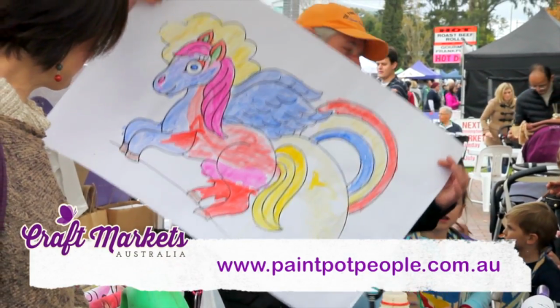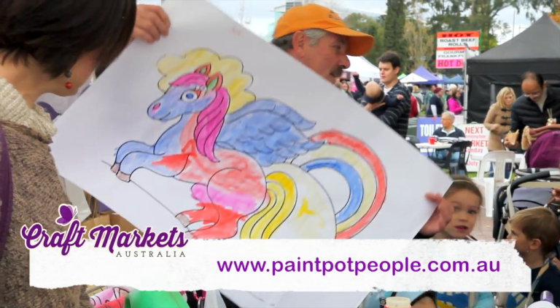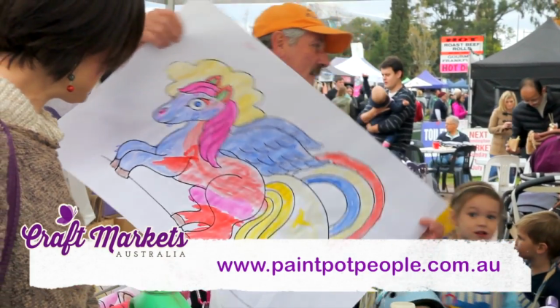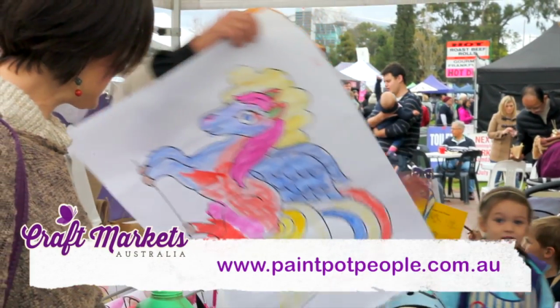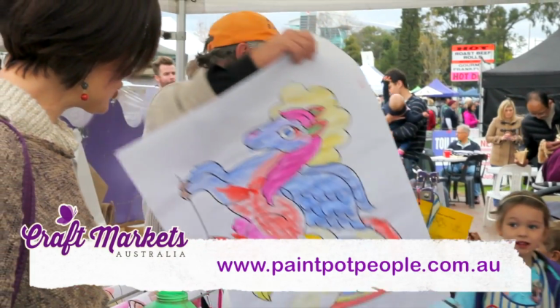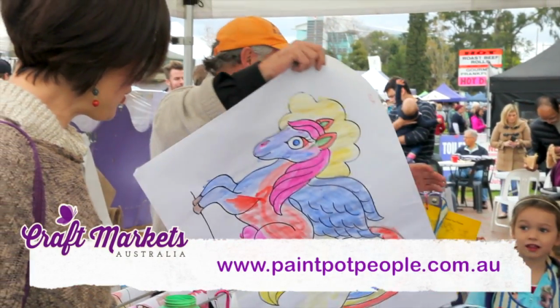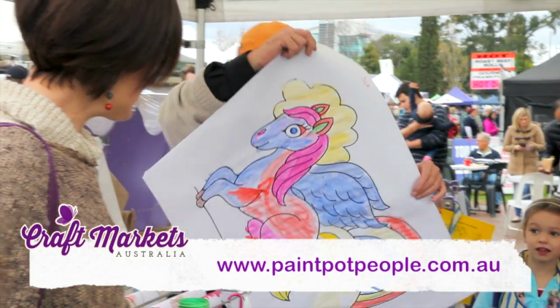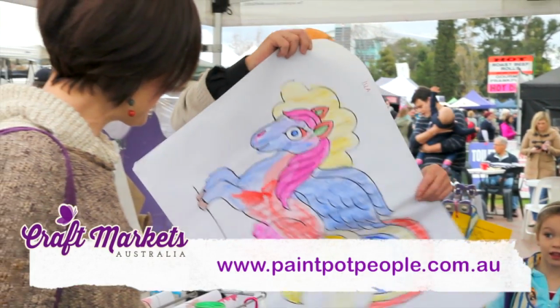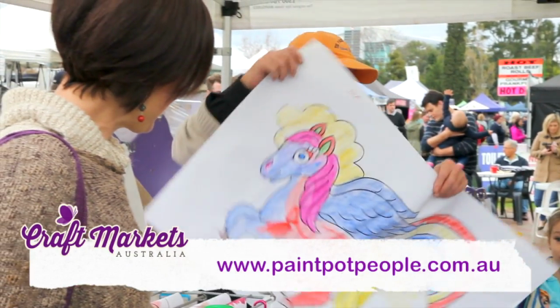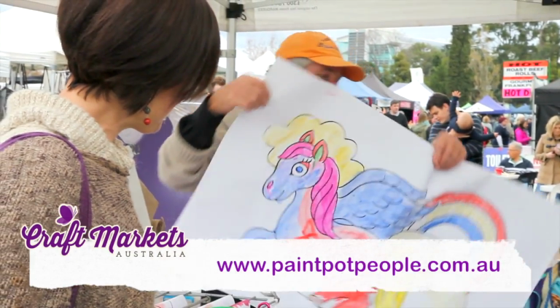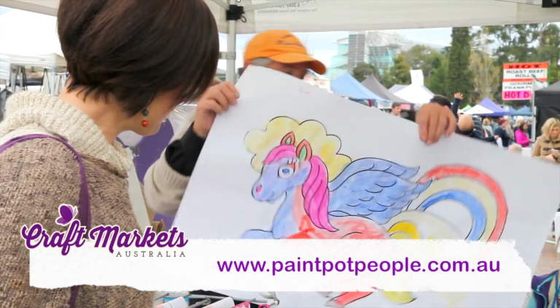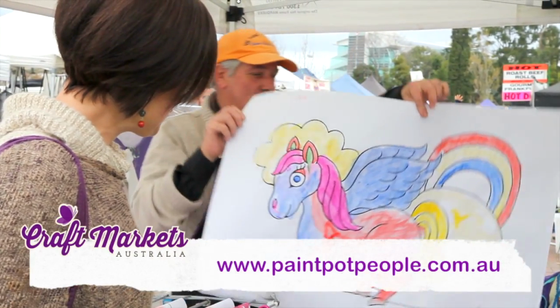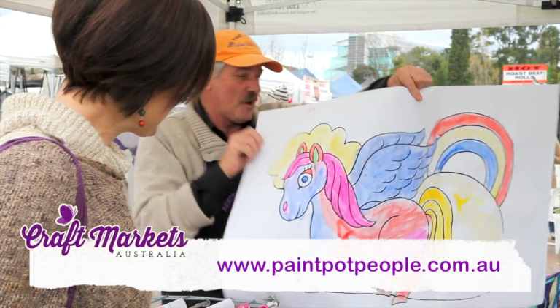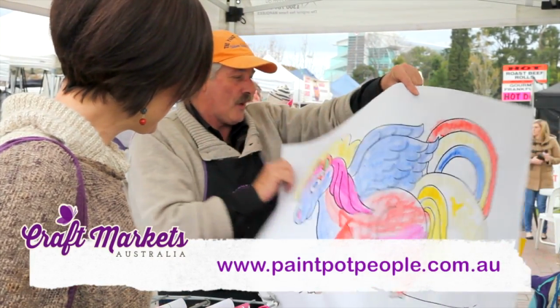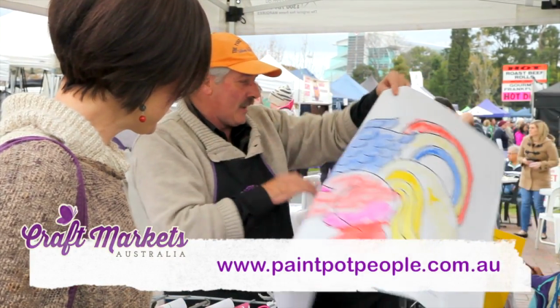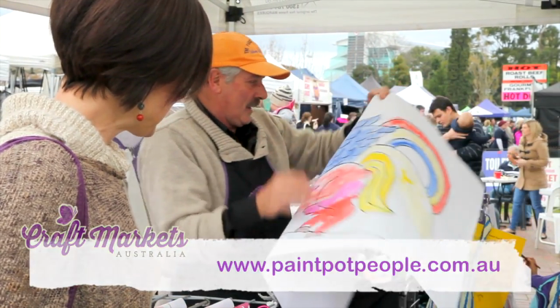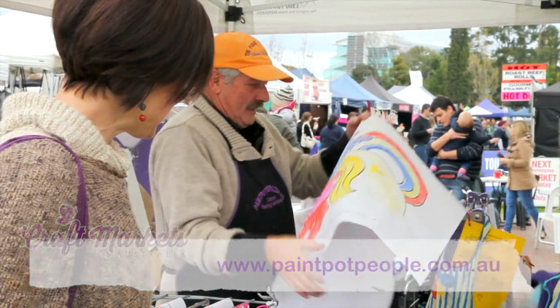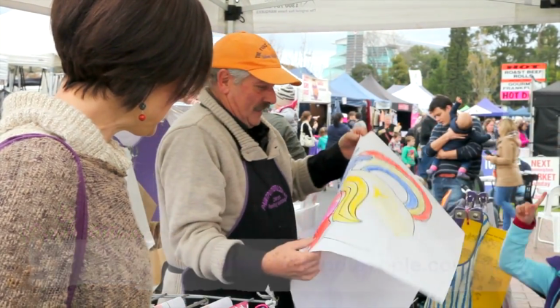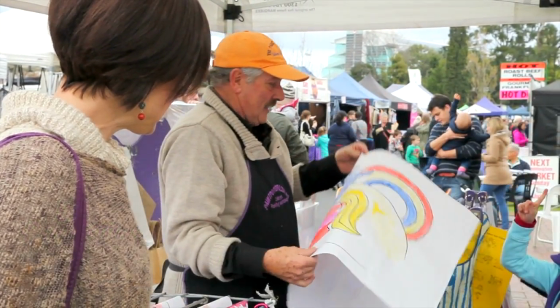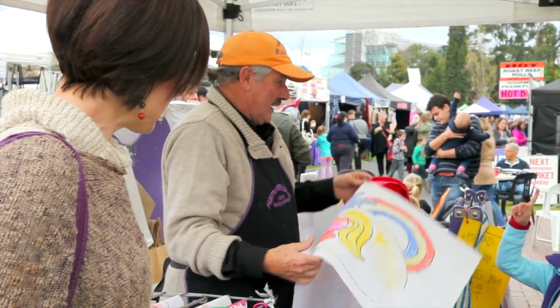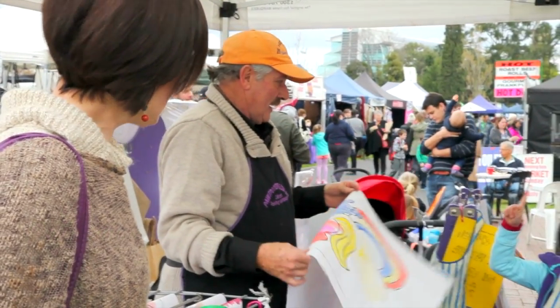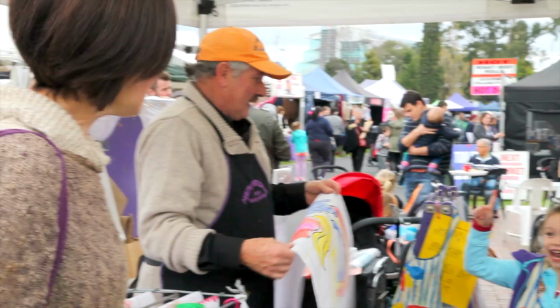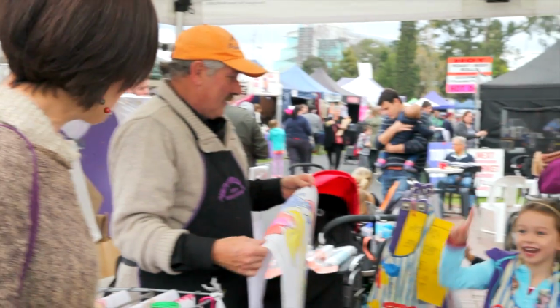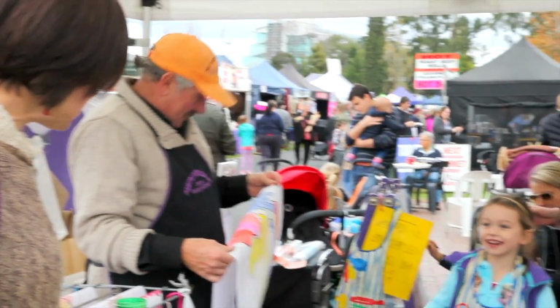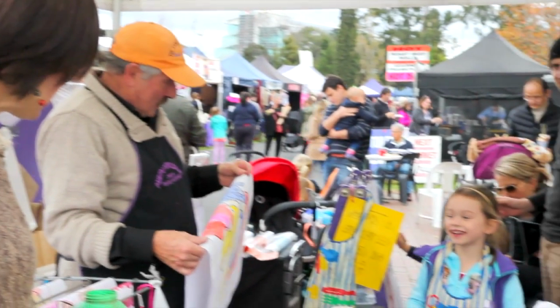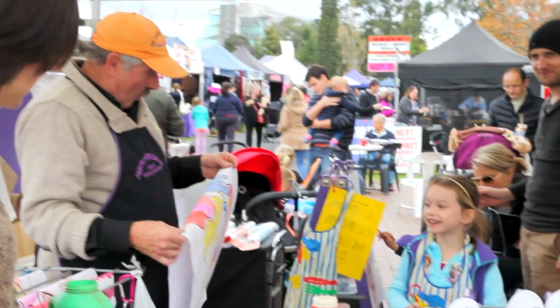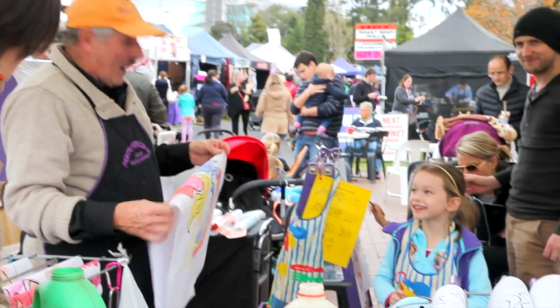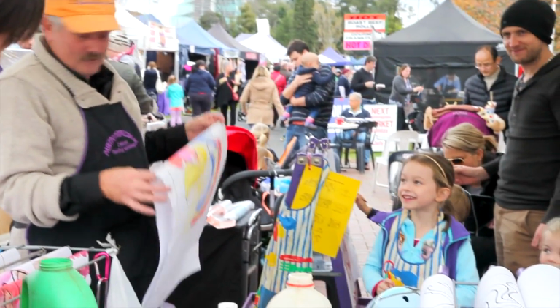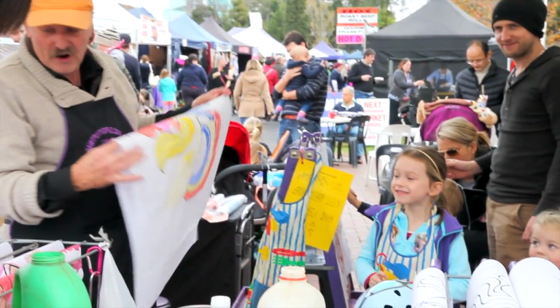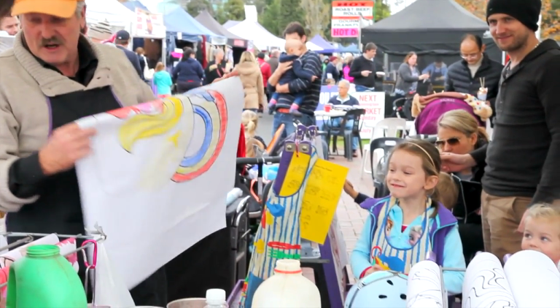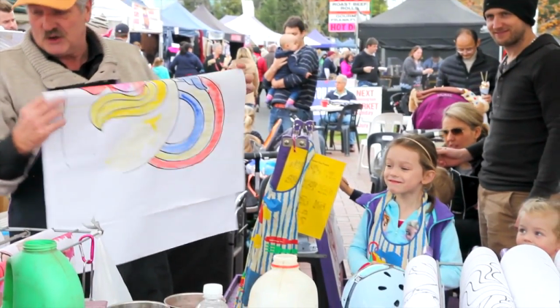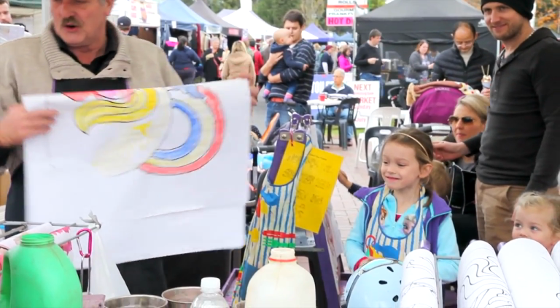What a fantastic job — it's so colourful. I did that. You did a fantastic job. It's beautiful.